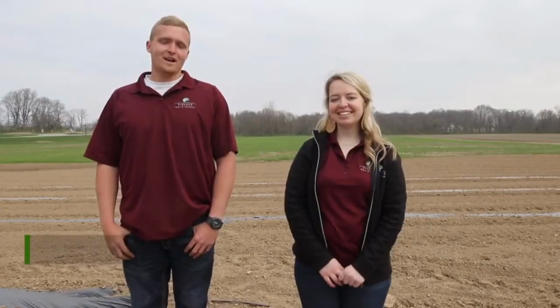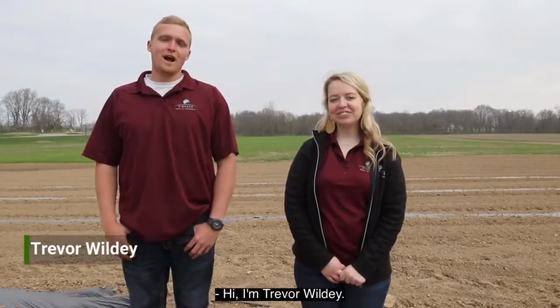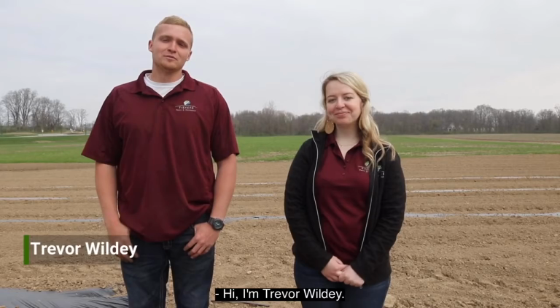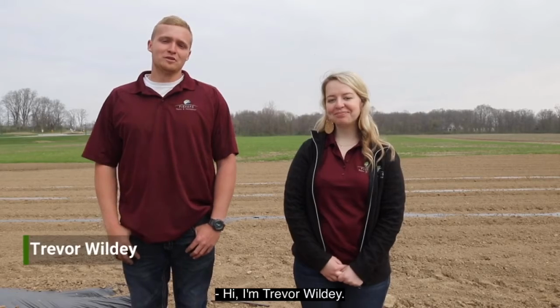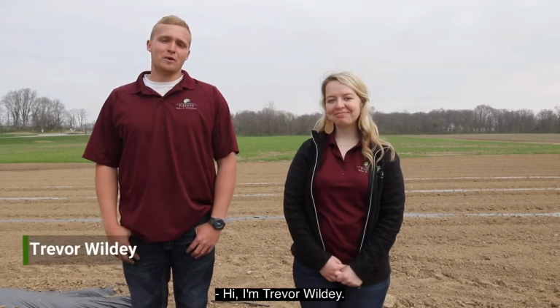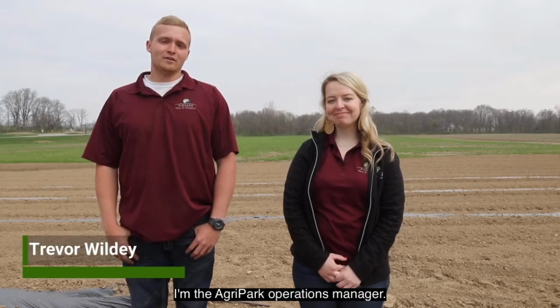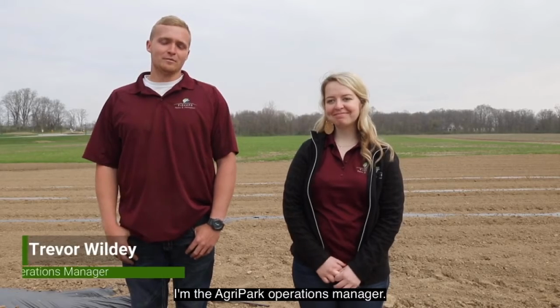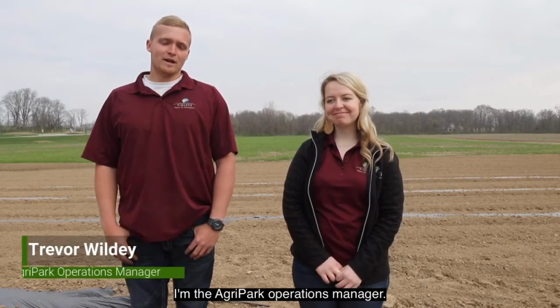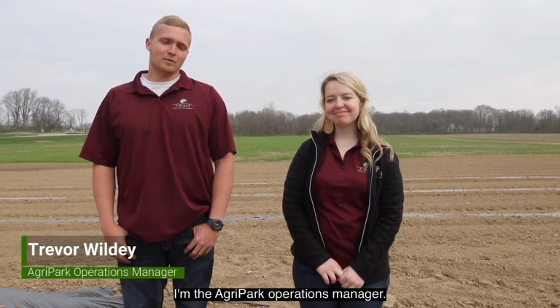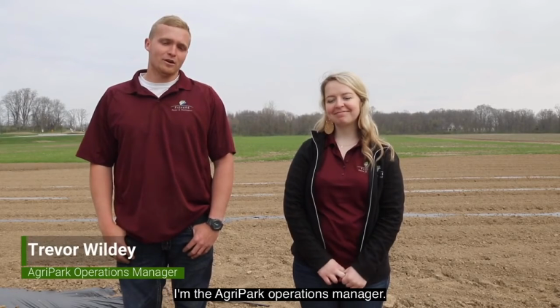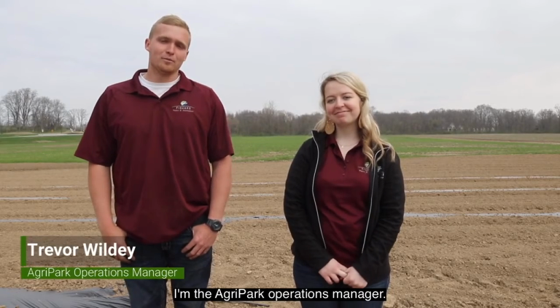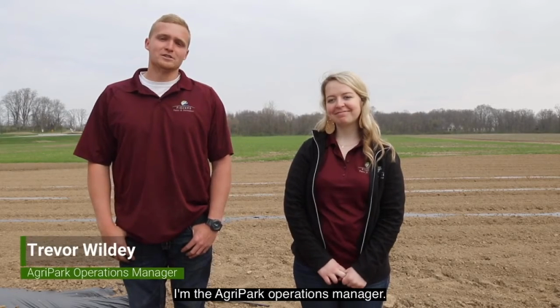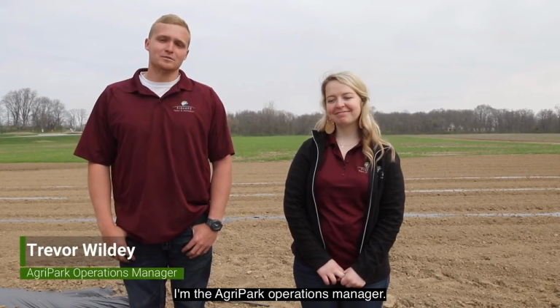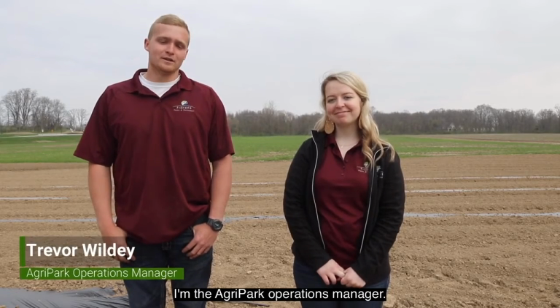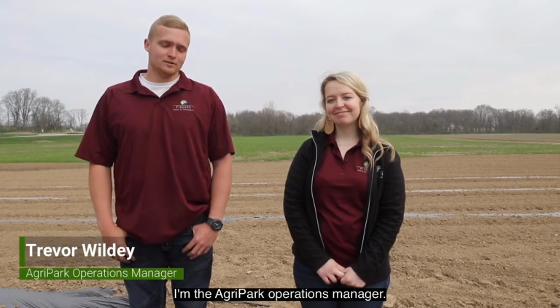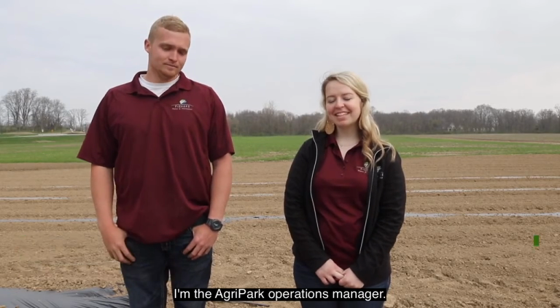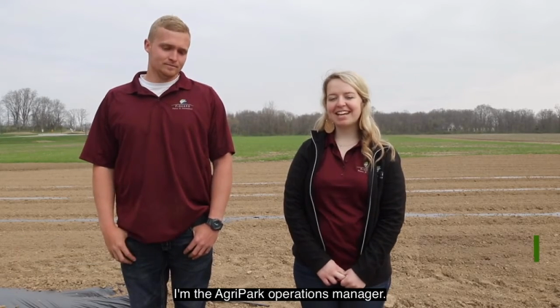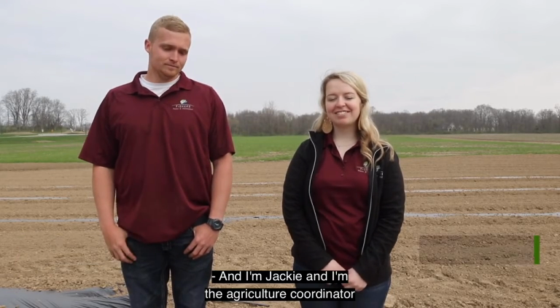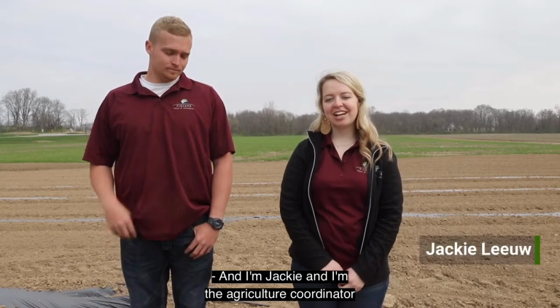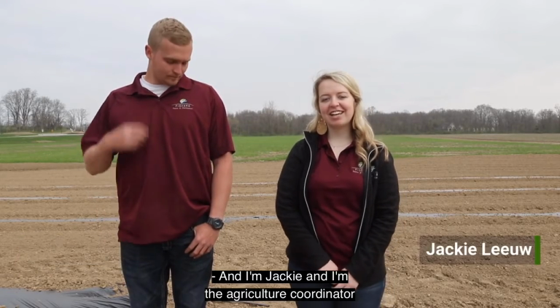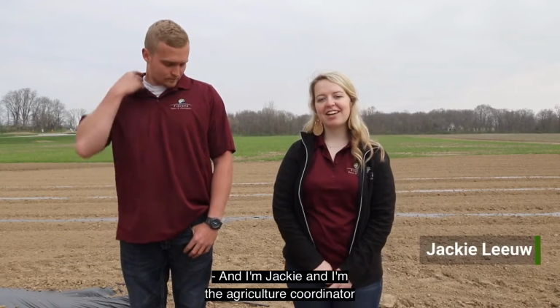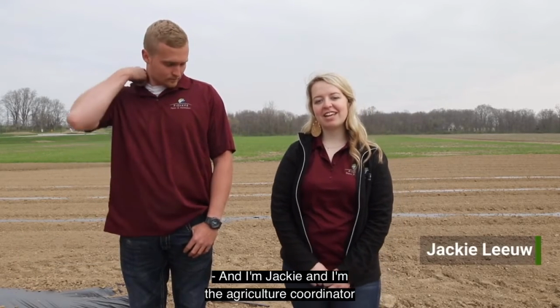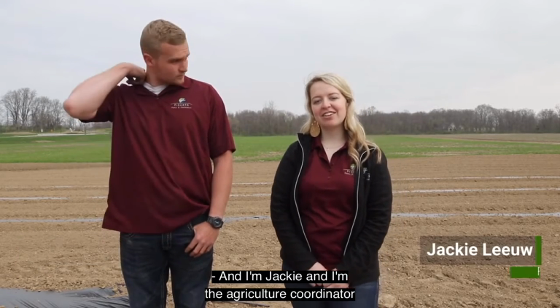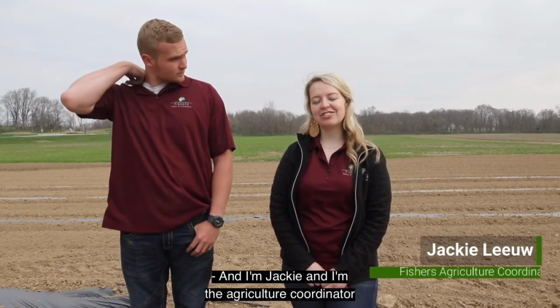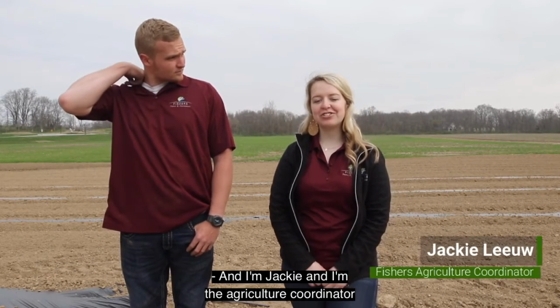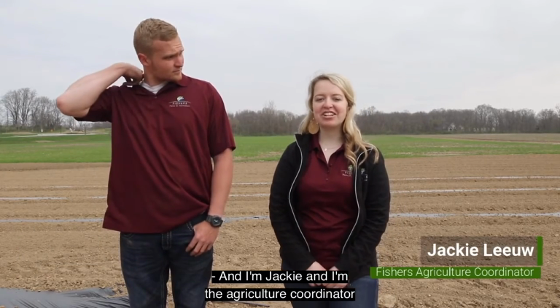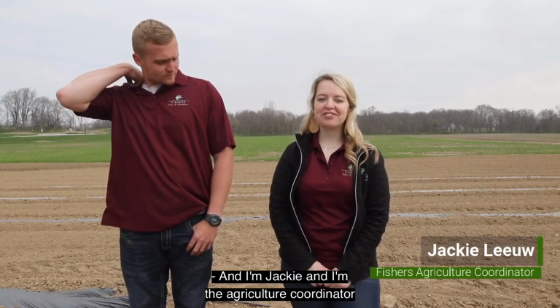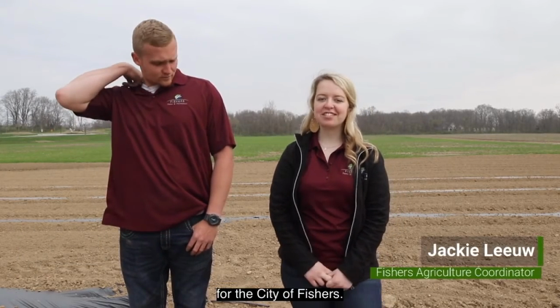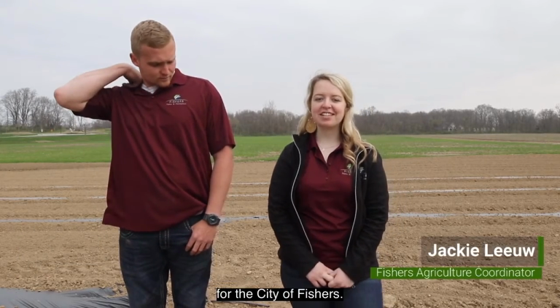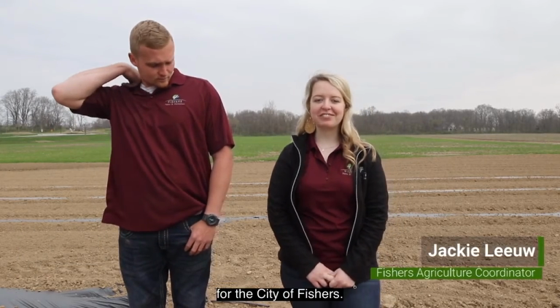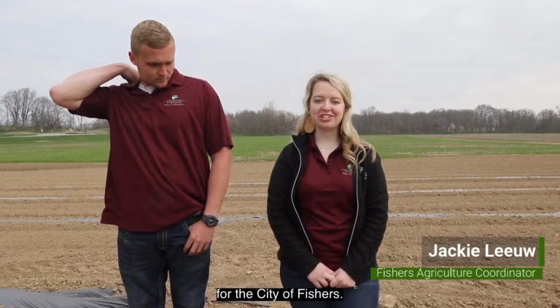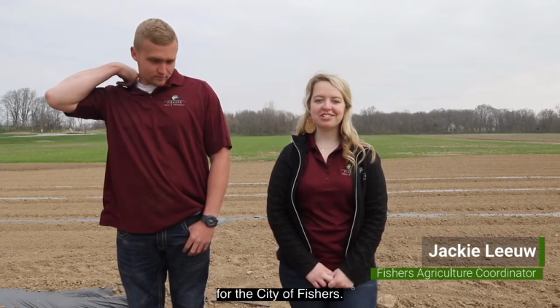Hi, I'm Trevor Wildeby. I'm the Agri-Park Operations Manager. And I'm Jackie, and I'm the Agriculture Coordinator for the City of Fishers.